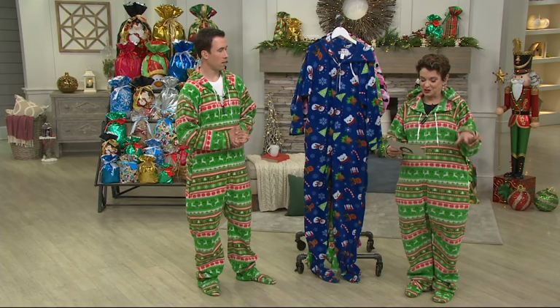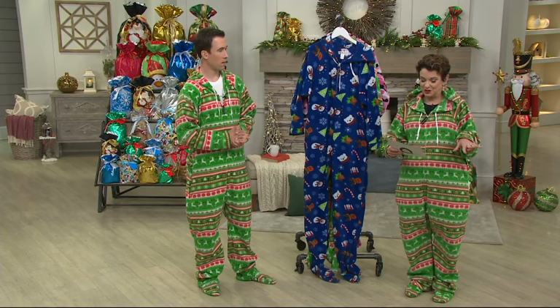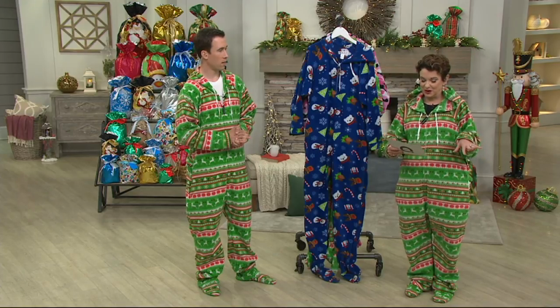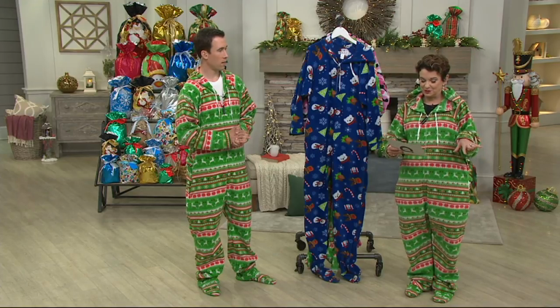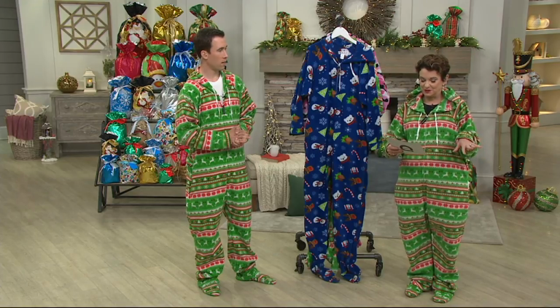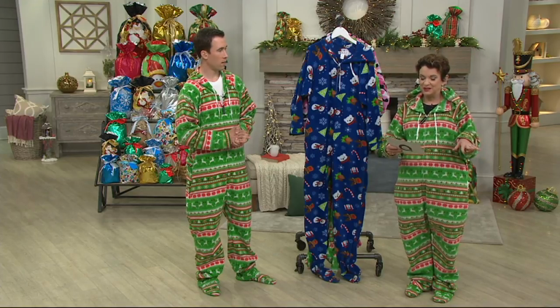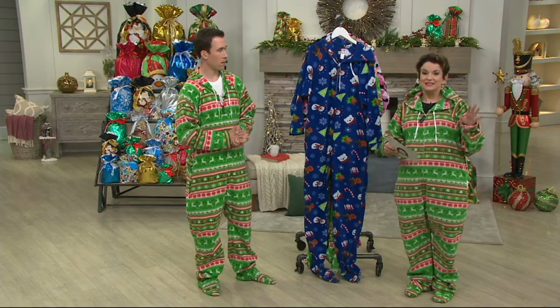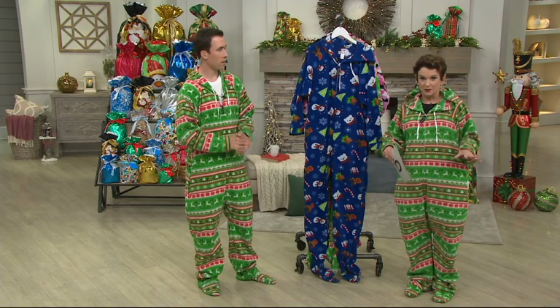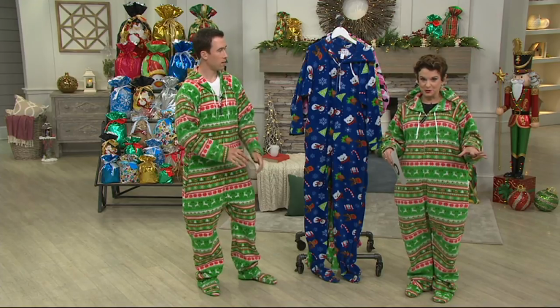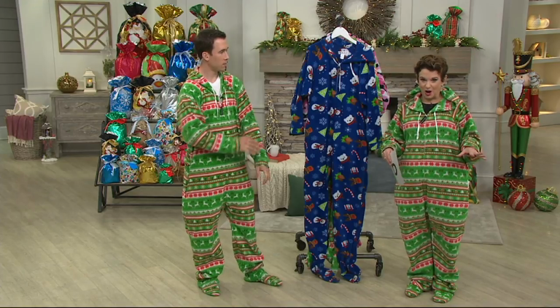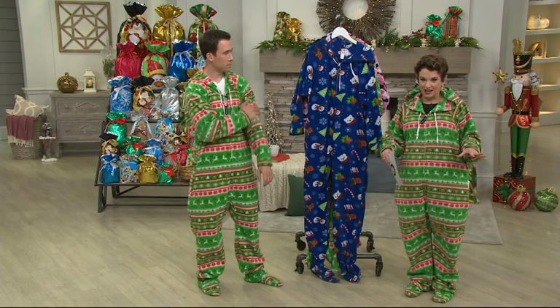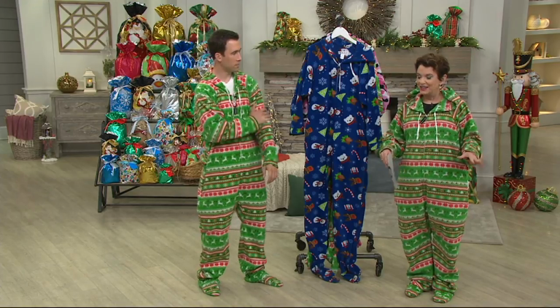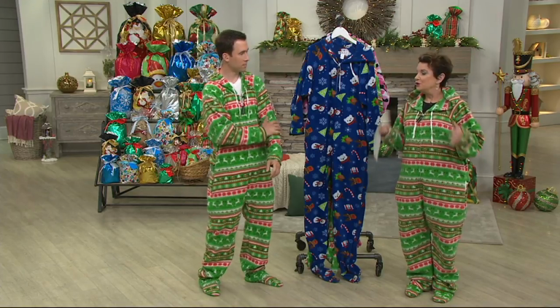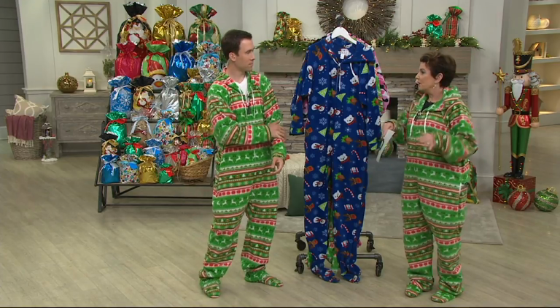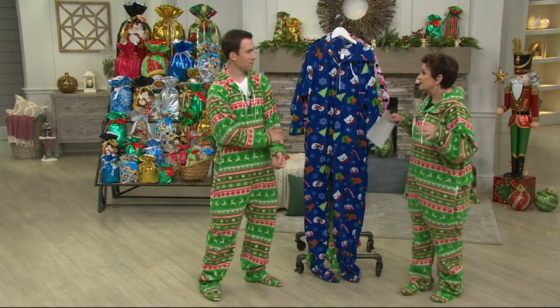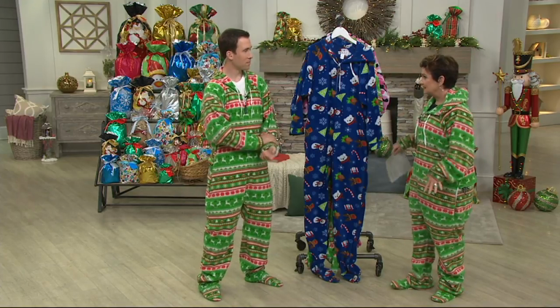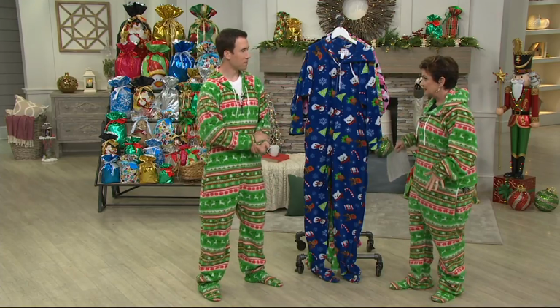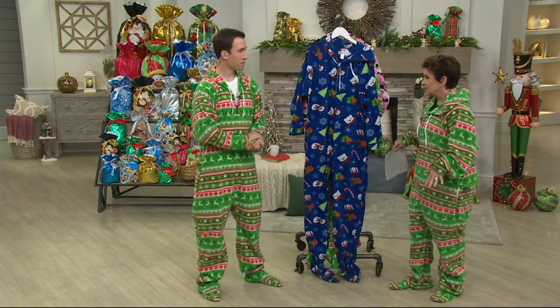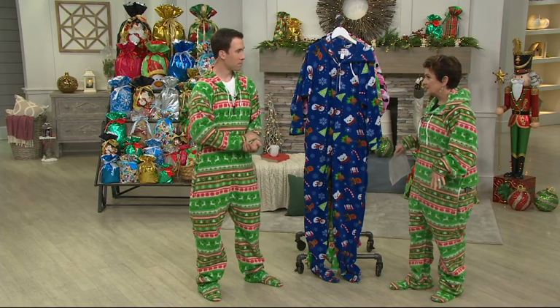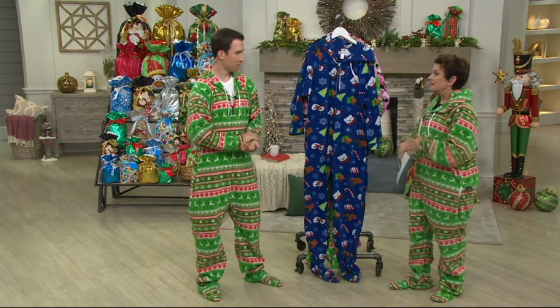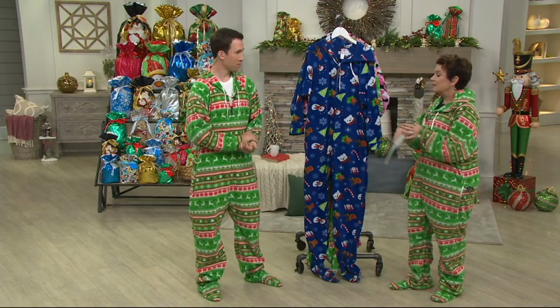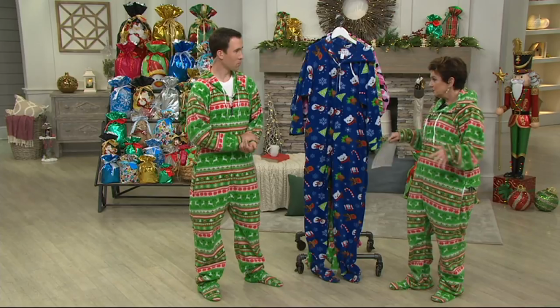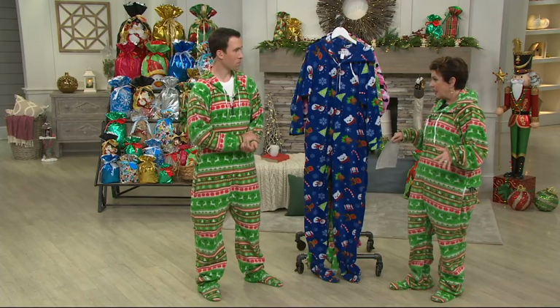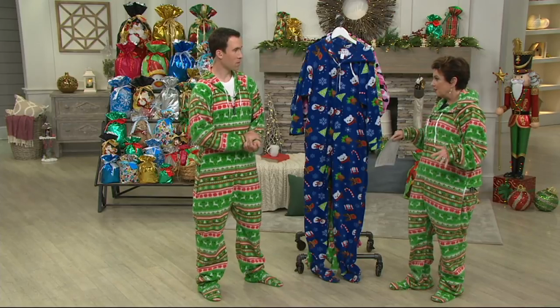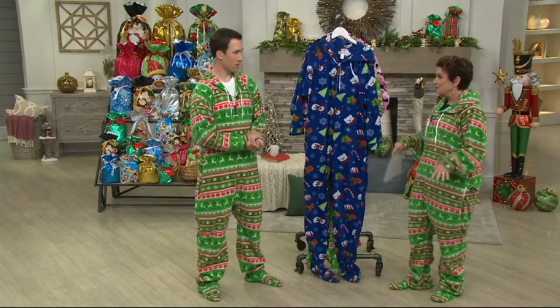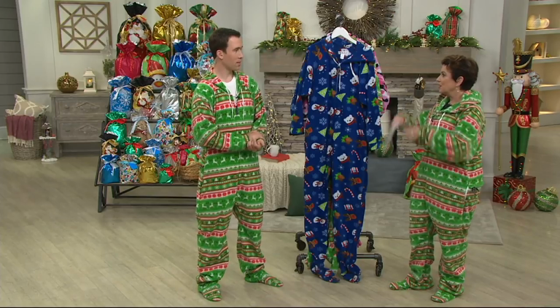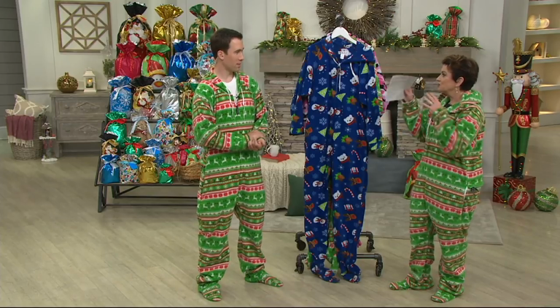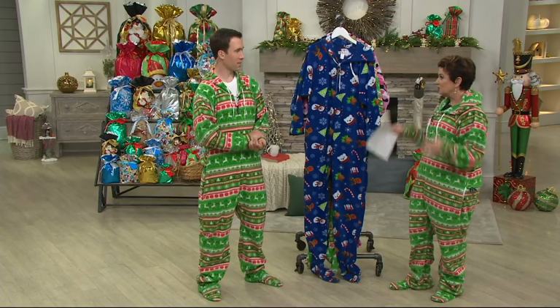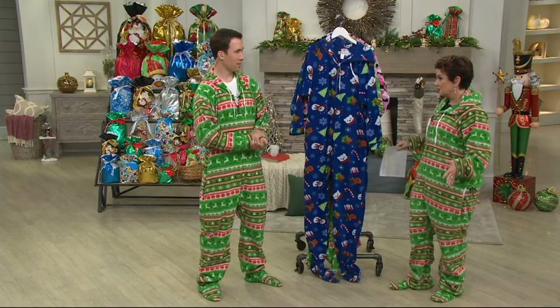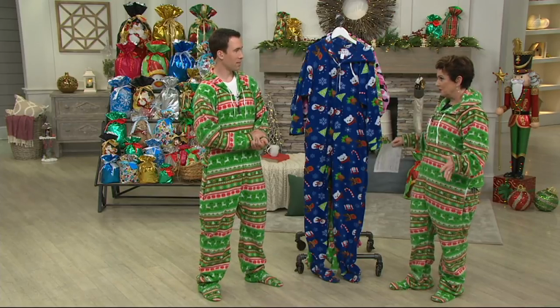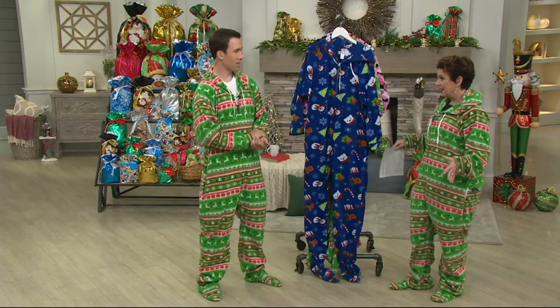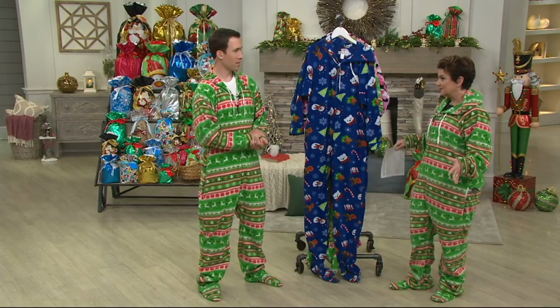They're machine washable, tumble dry. You brought these in last year and they blew out. We brought adorable patterns back.